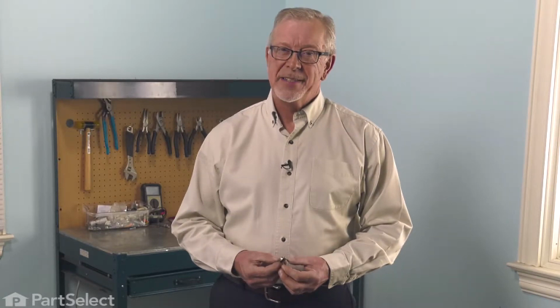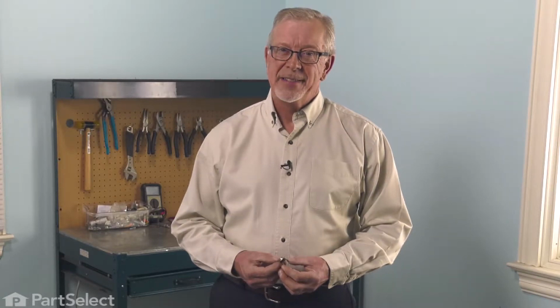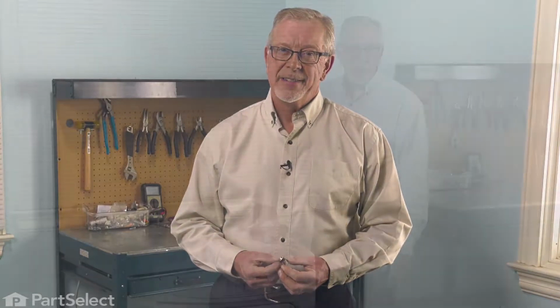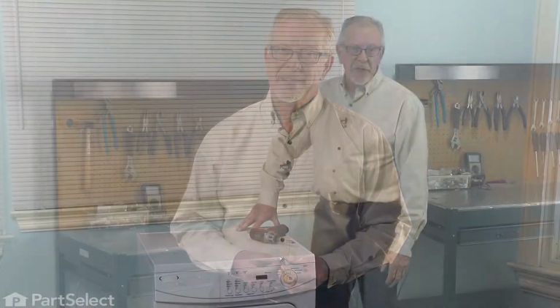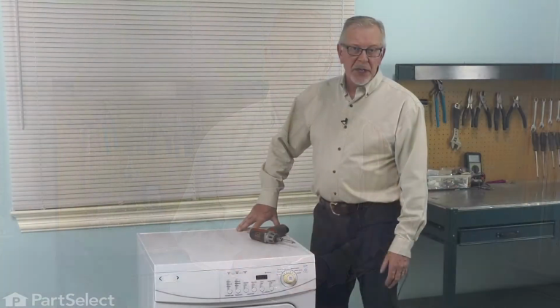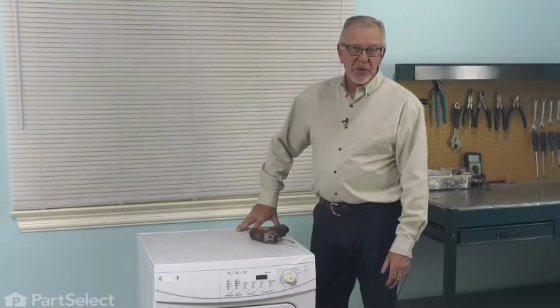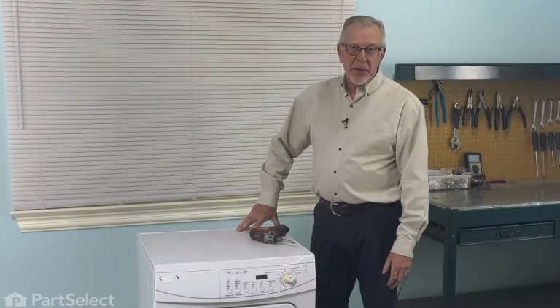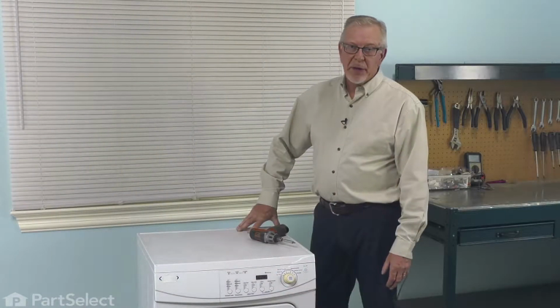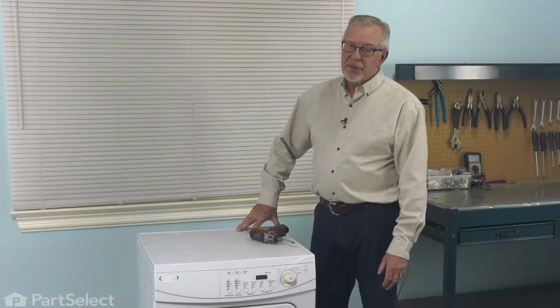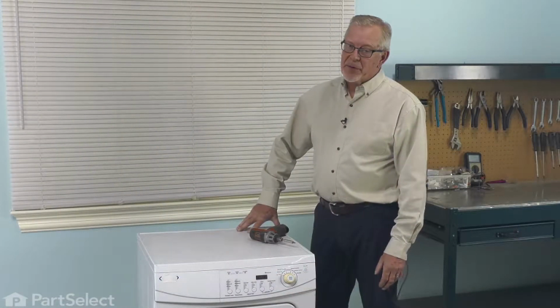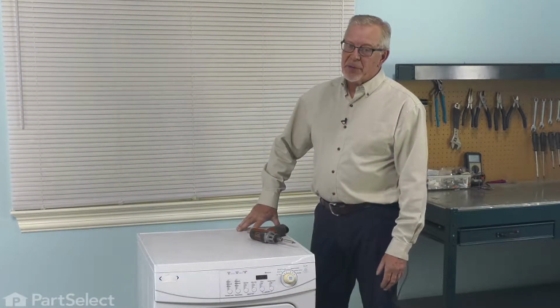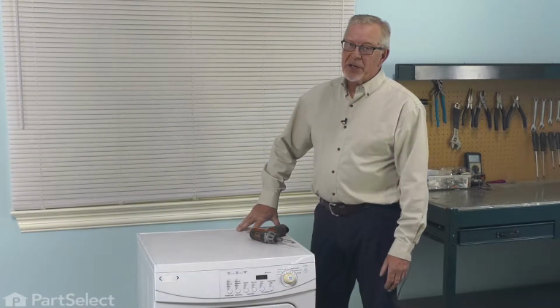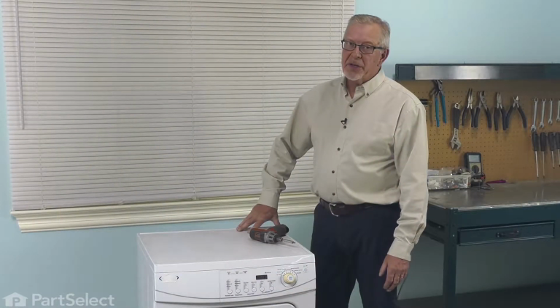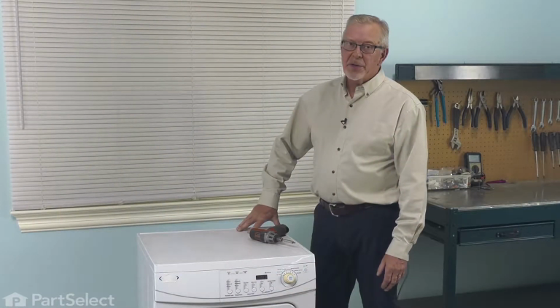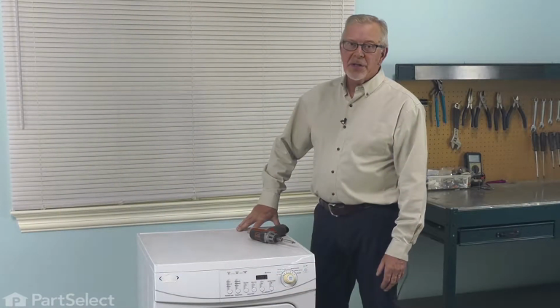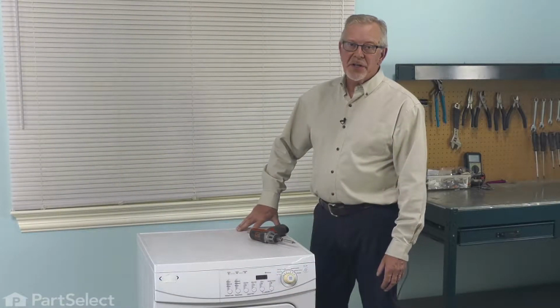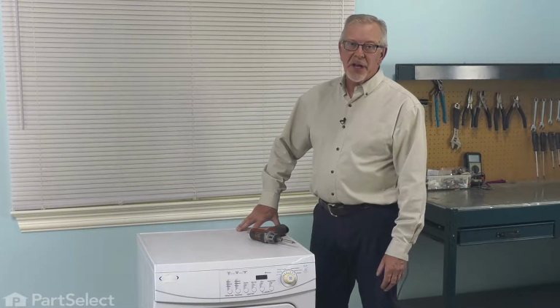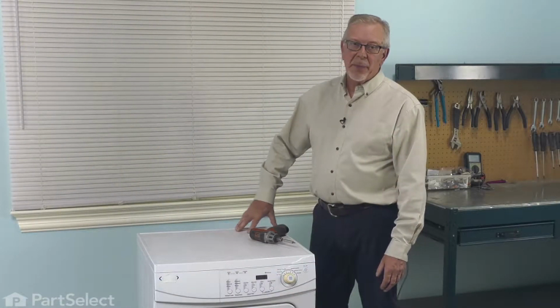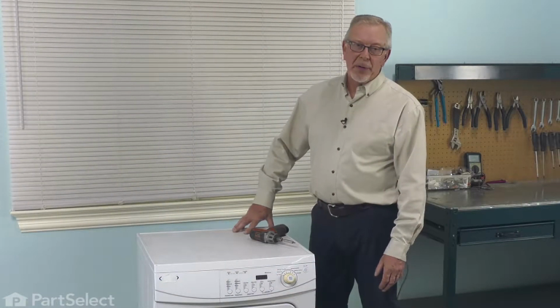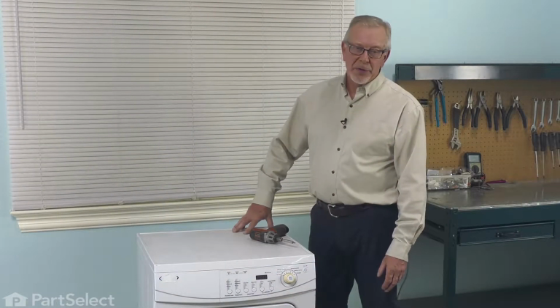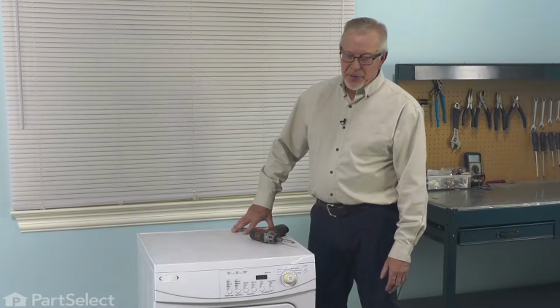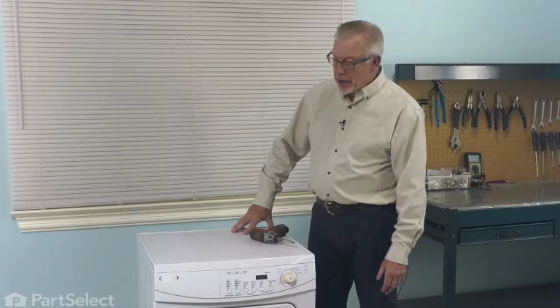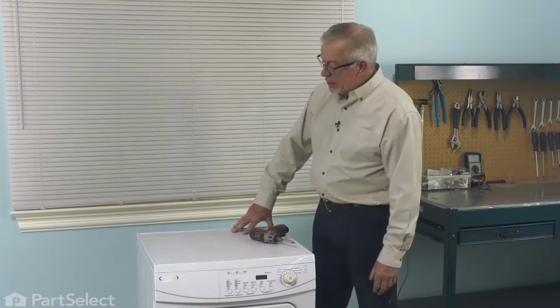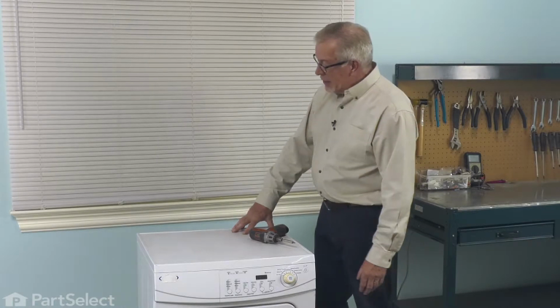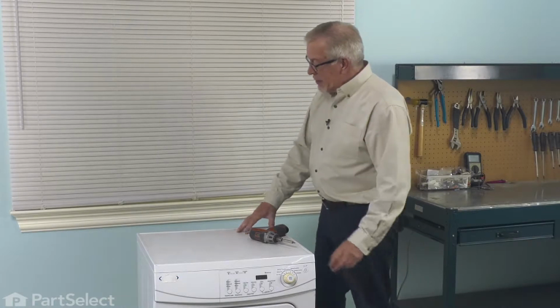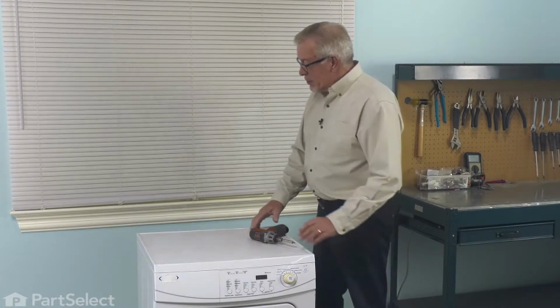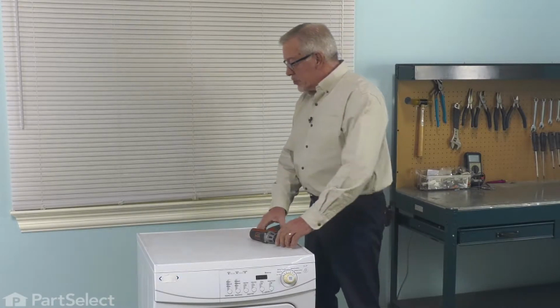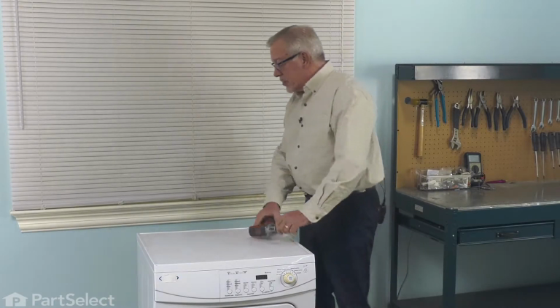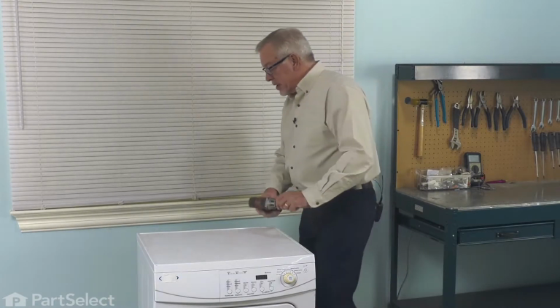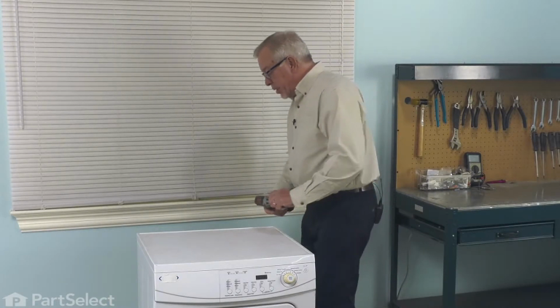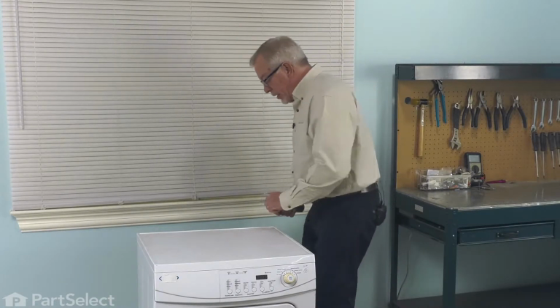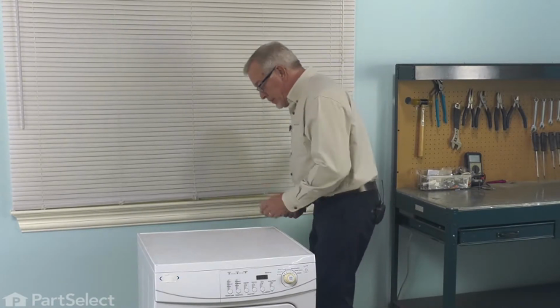Now, before we begin this repair, the first thing we'll need to do is to disconnect power to the dryer. Make sure that it's unplugged.